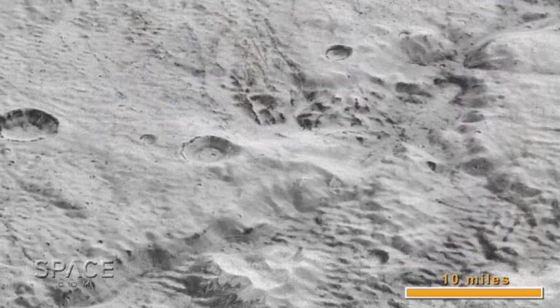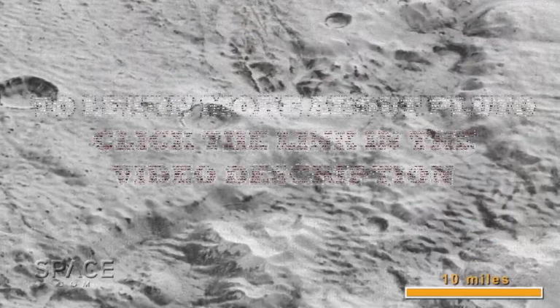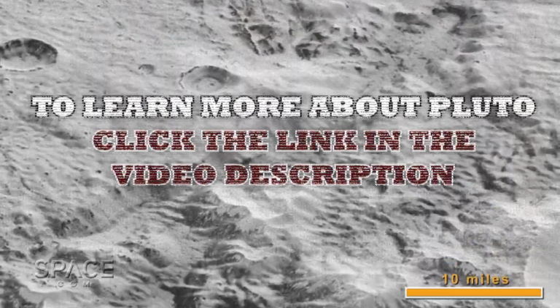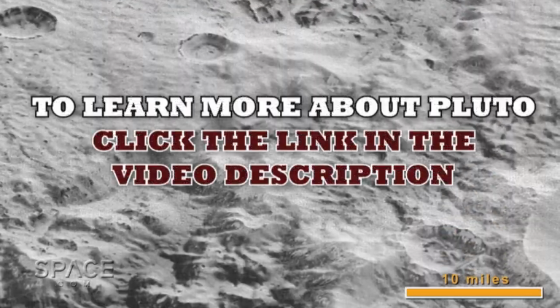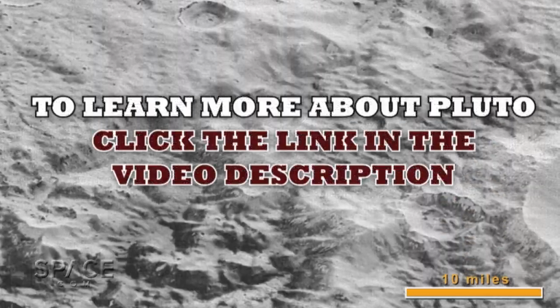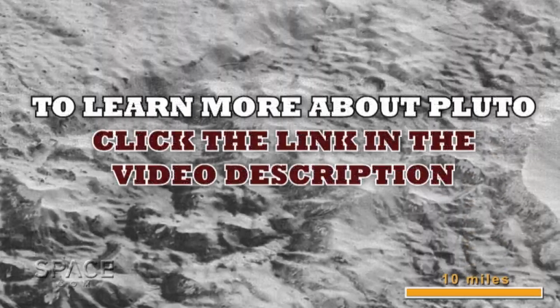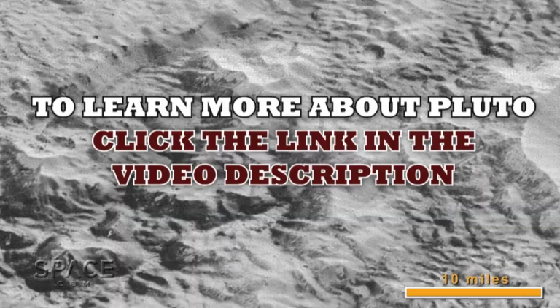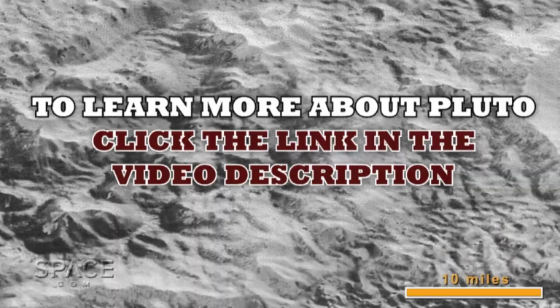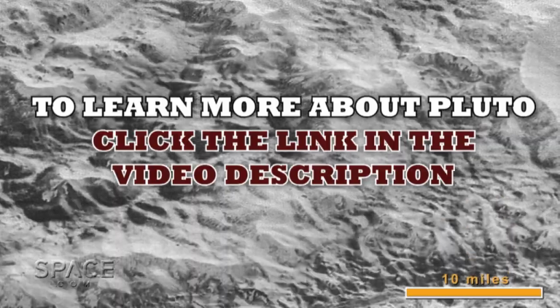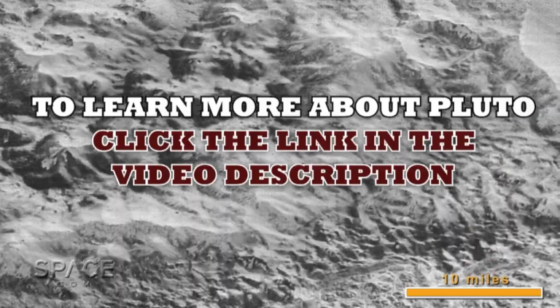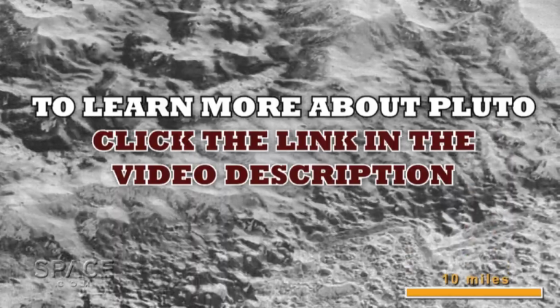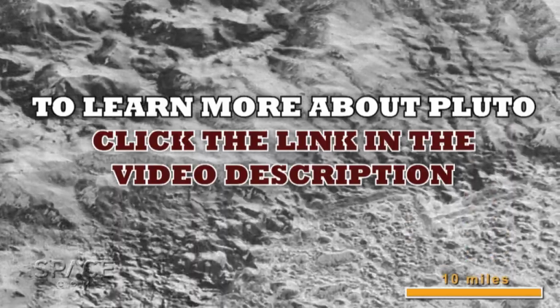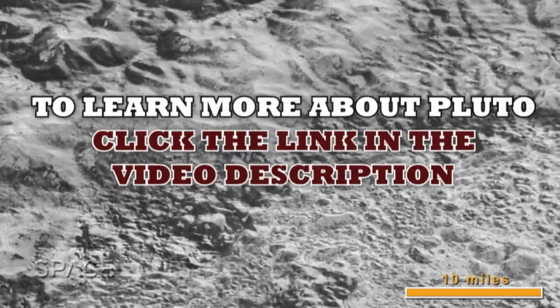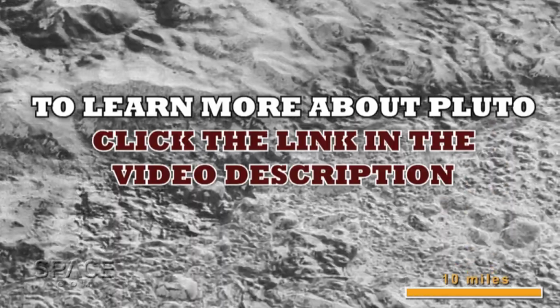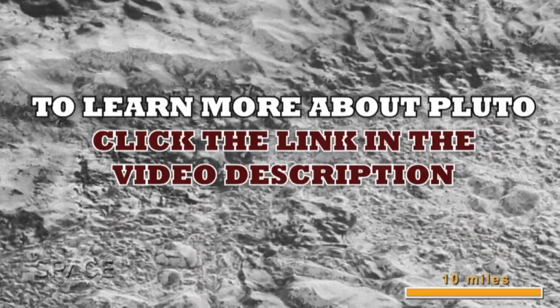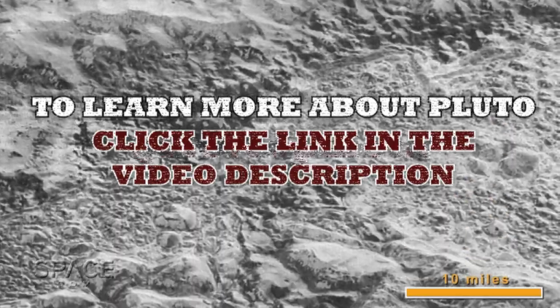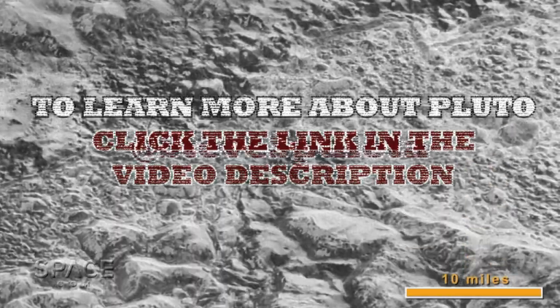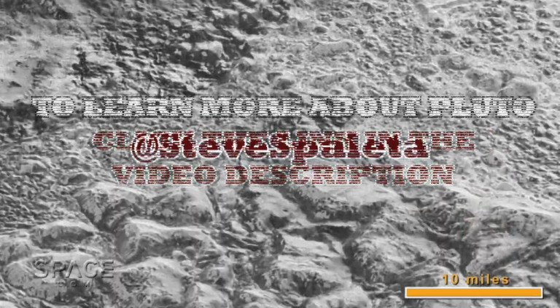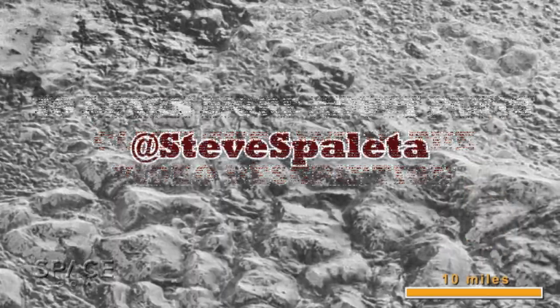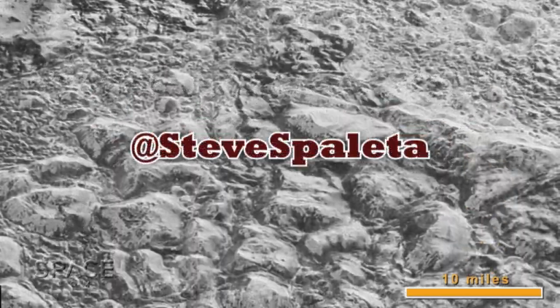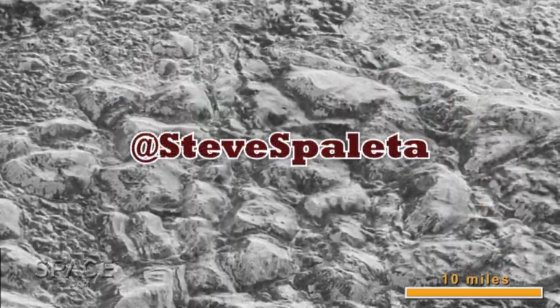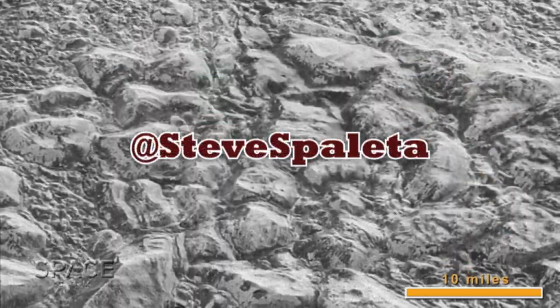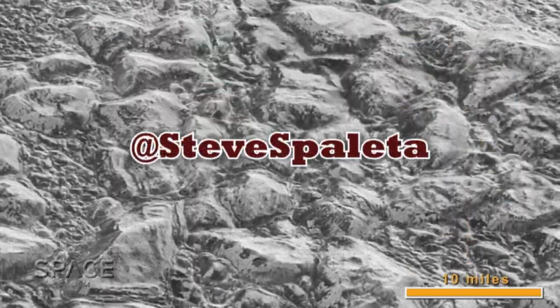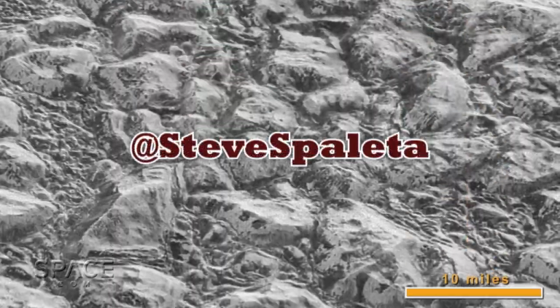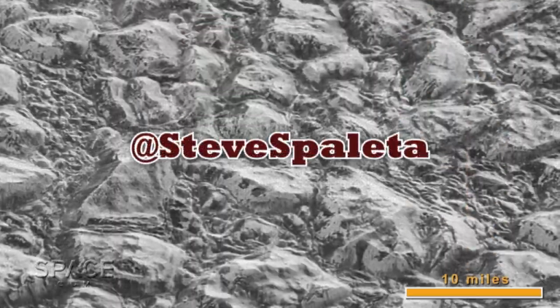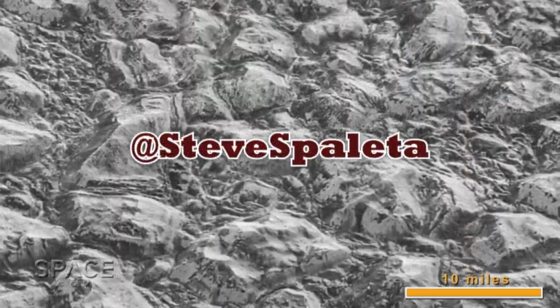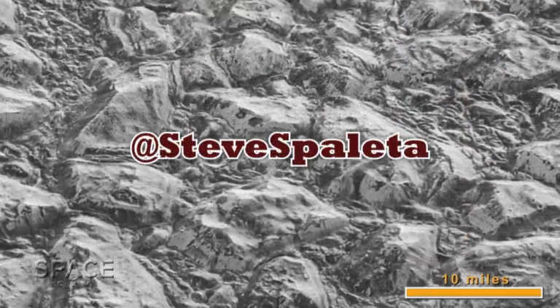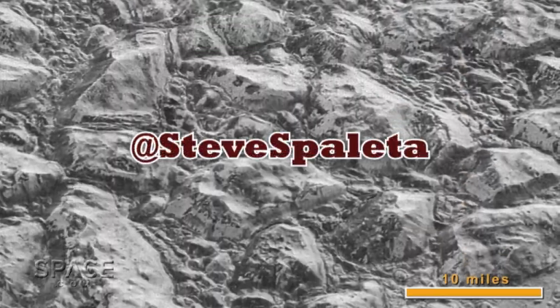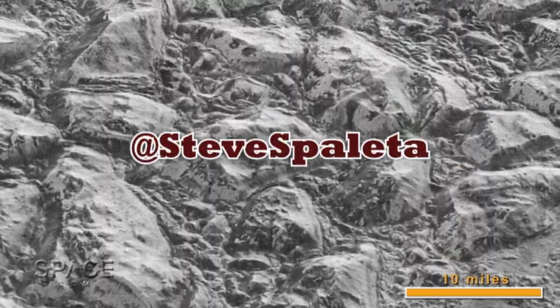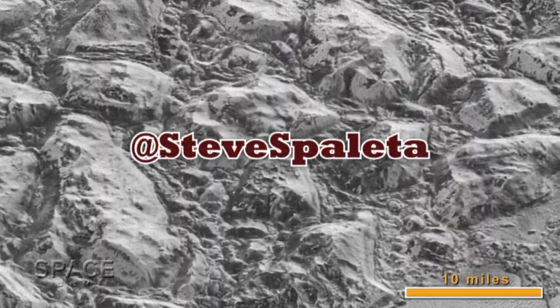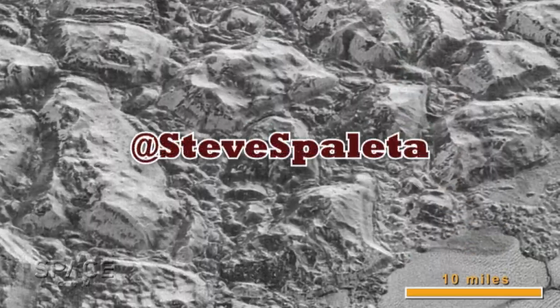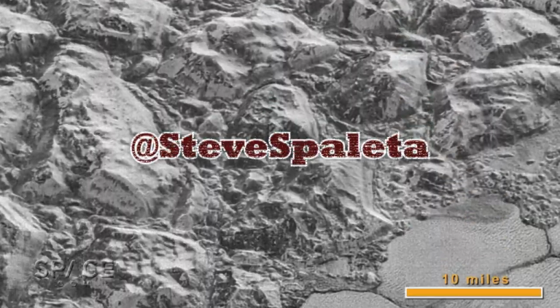To learn more about Pluto, click the link in the video description. For Space.com, I'm Steve Spoletta.